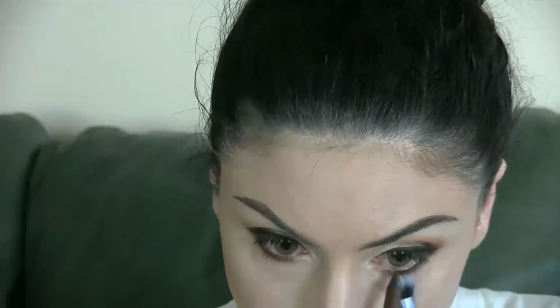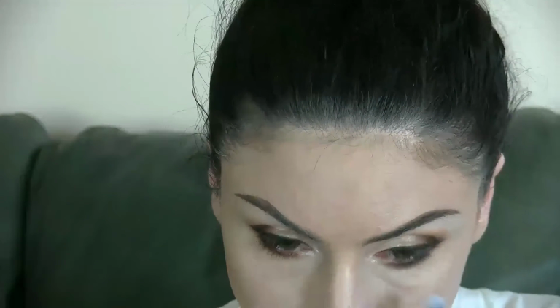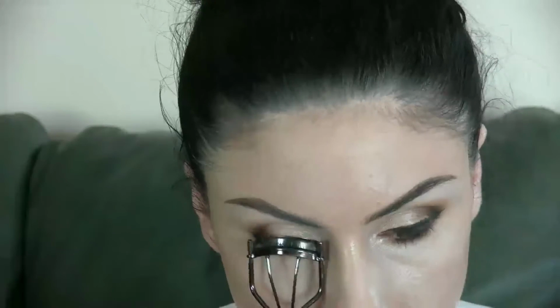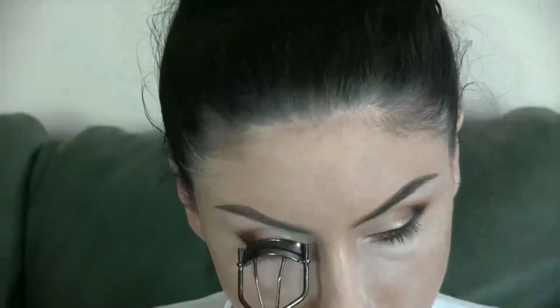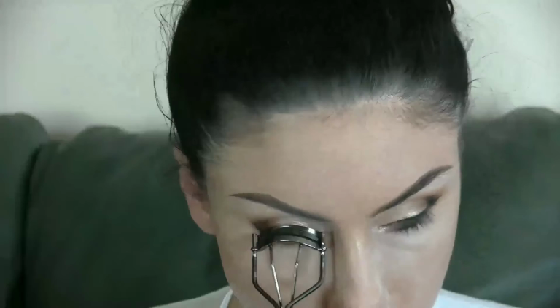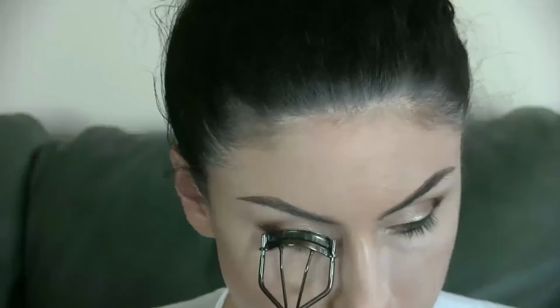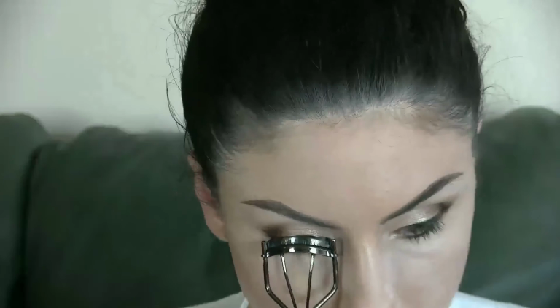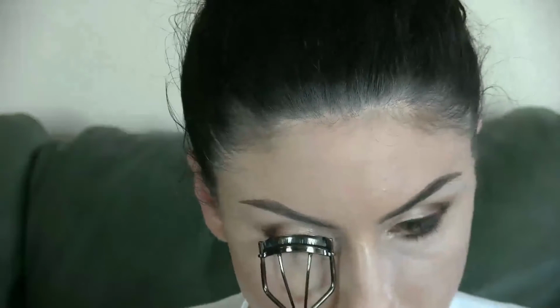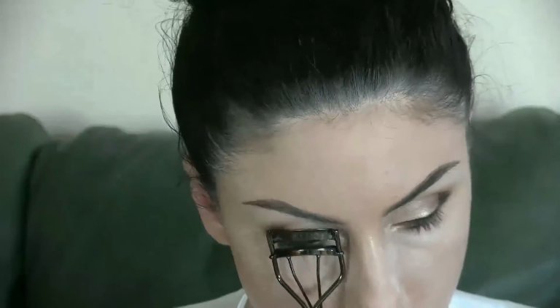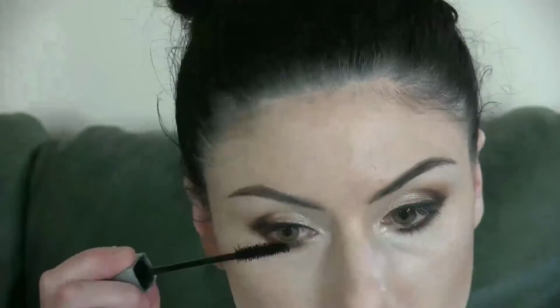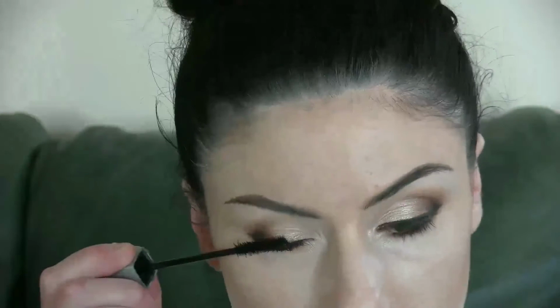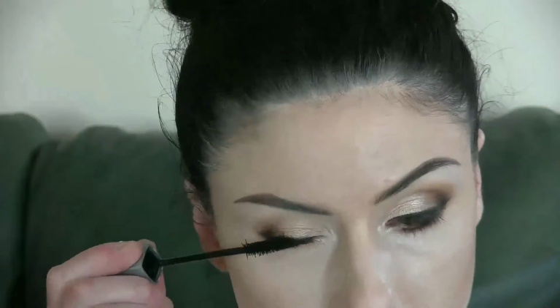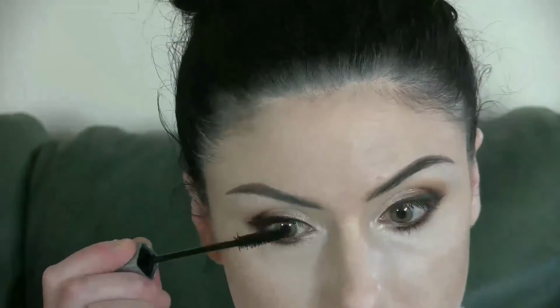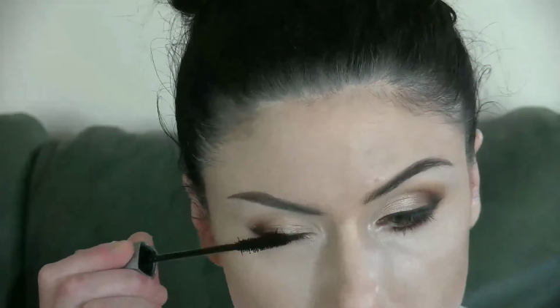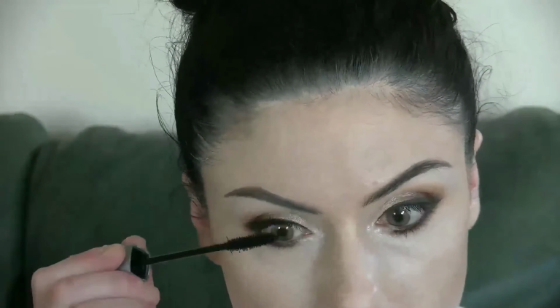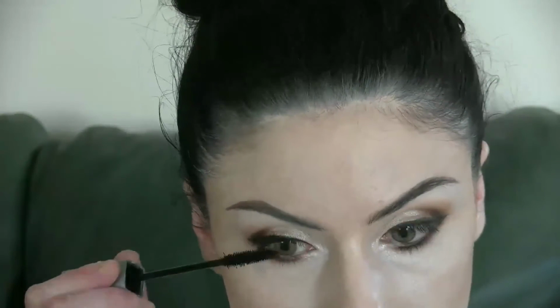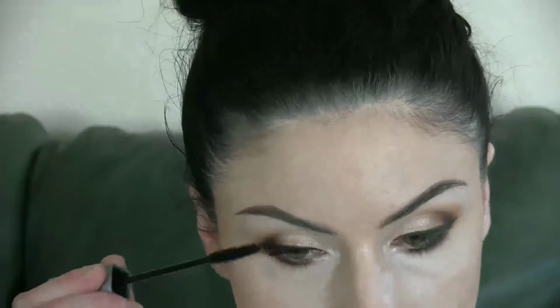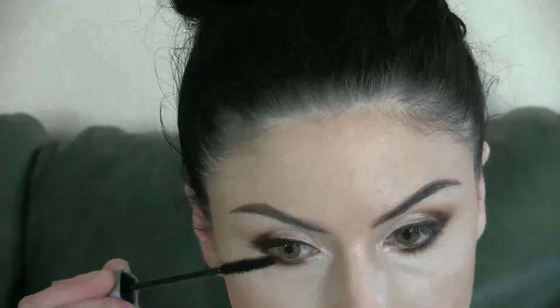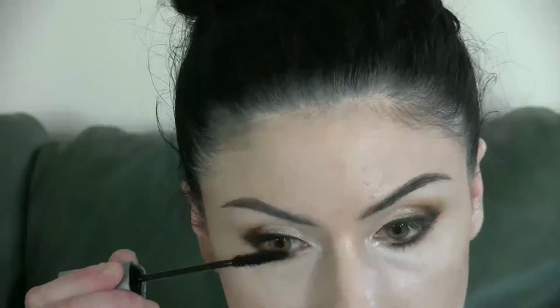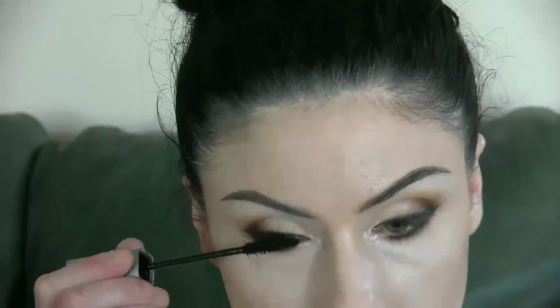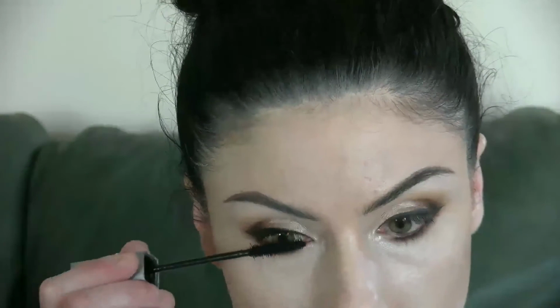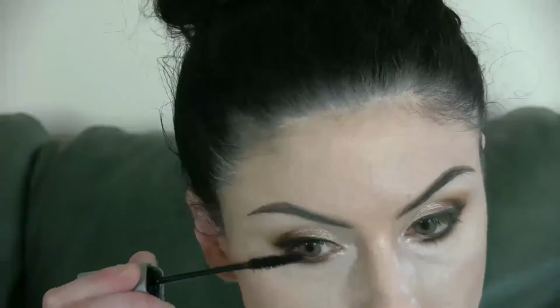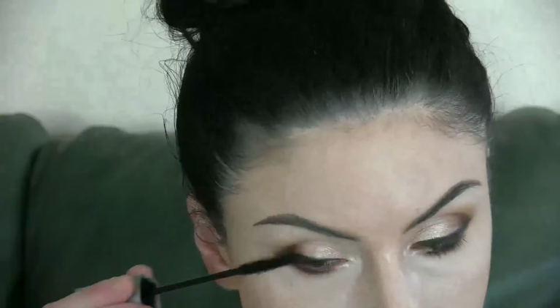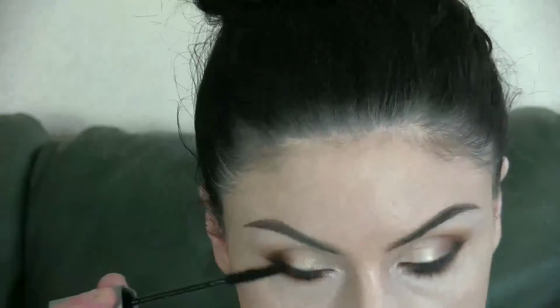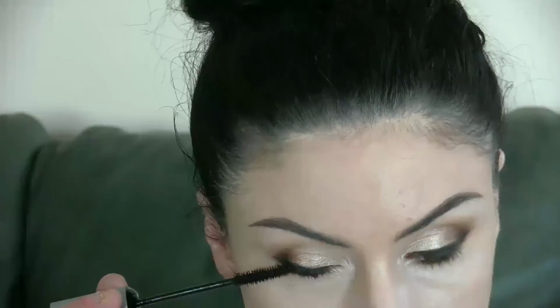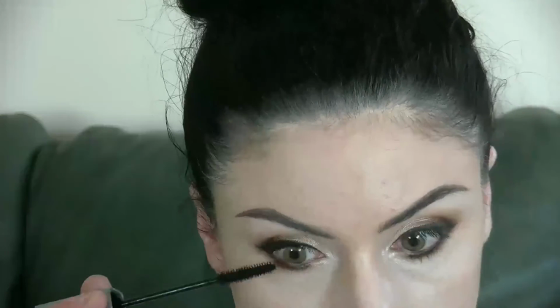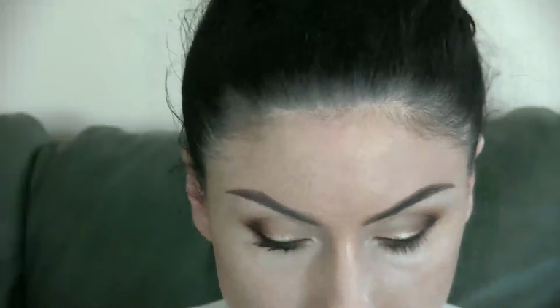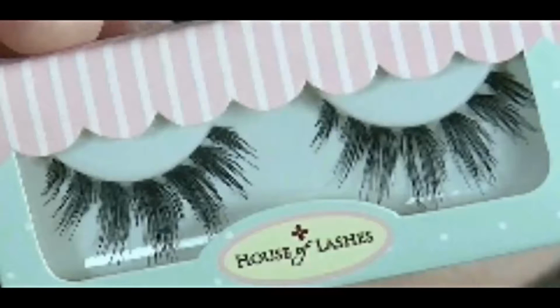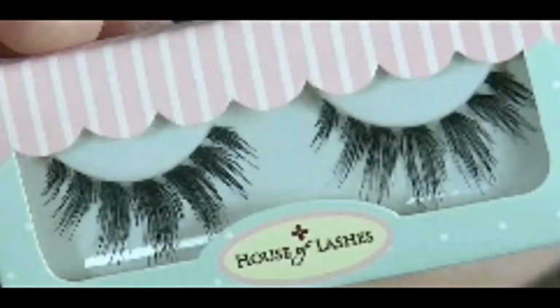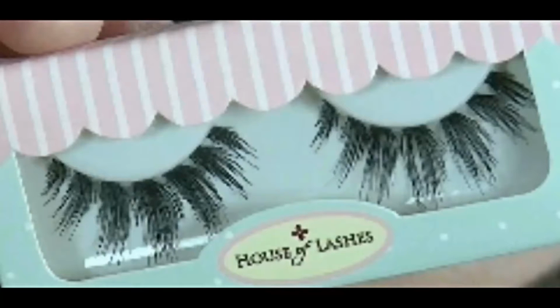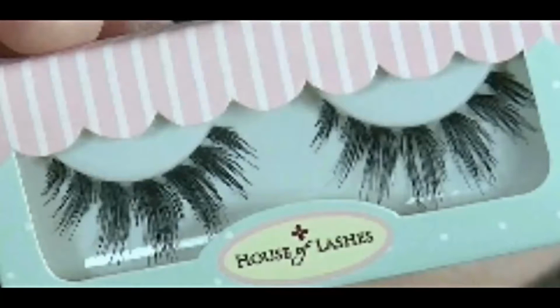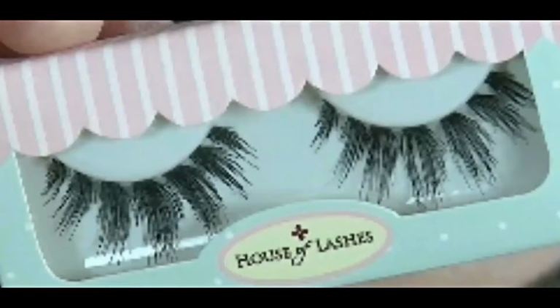I ended up applying my false lashes off camera, but I'm prepping them here. I used the House of Lashes Siren.